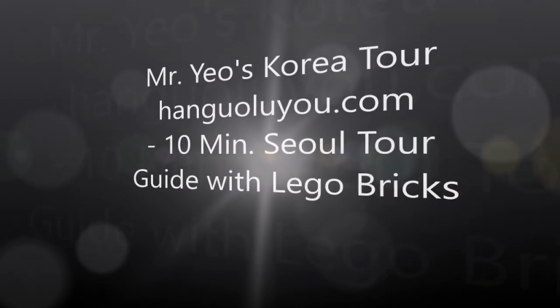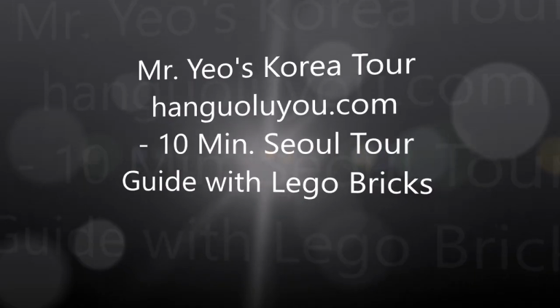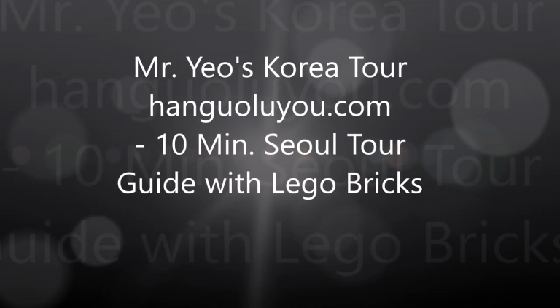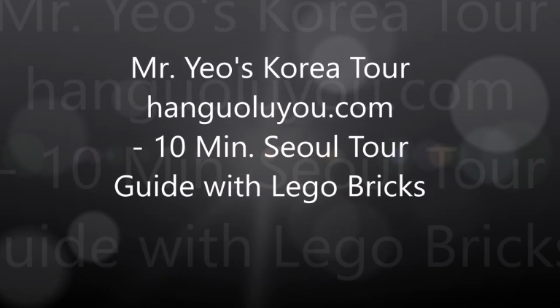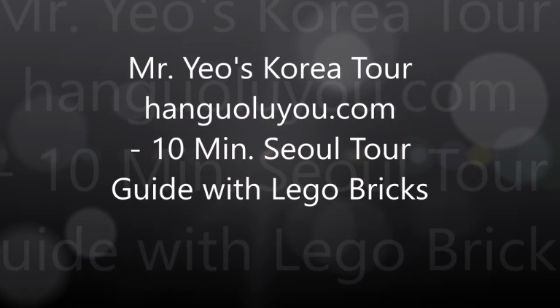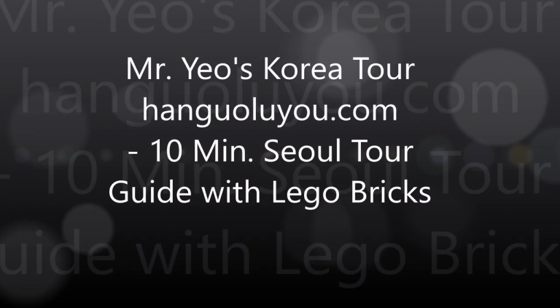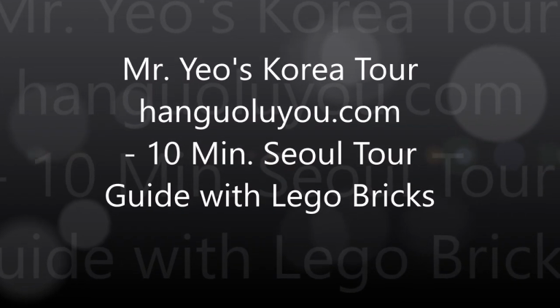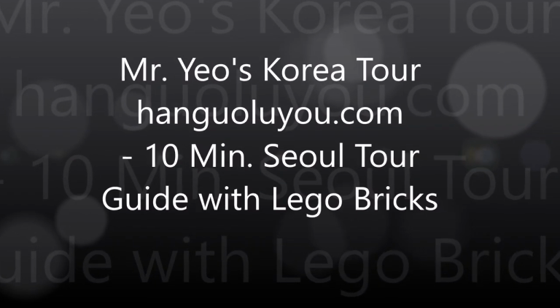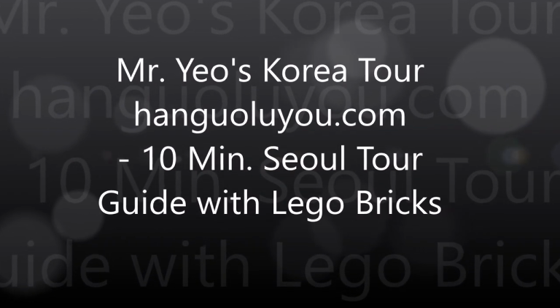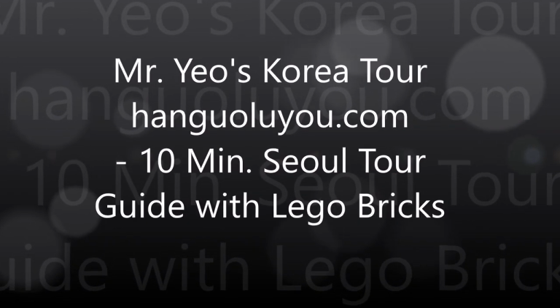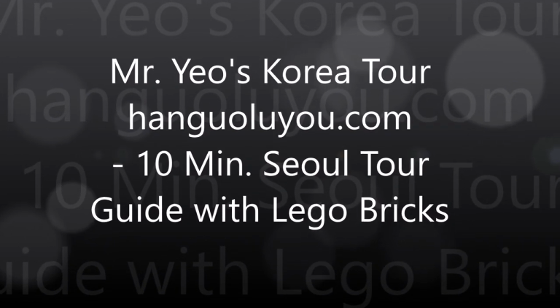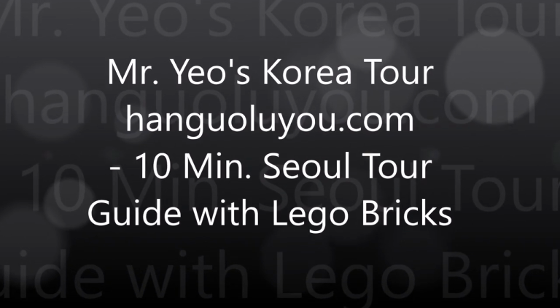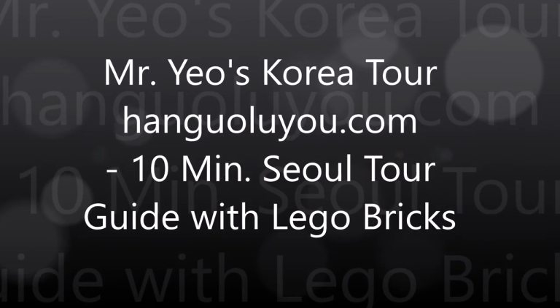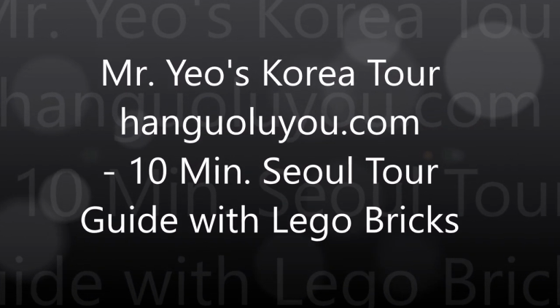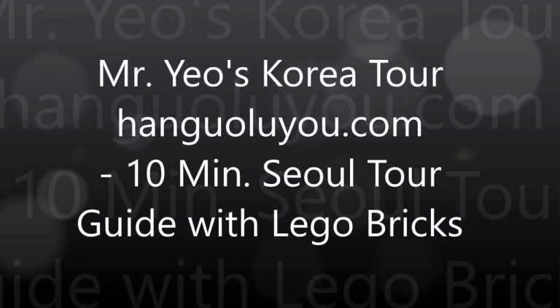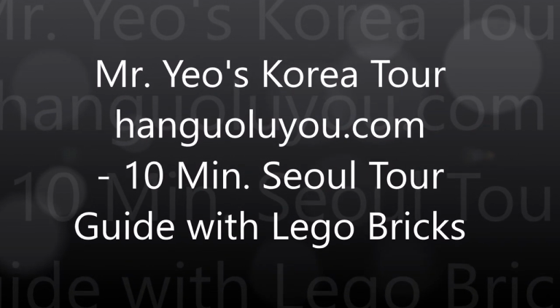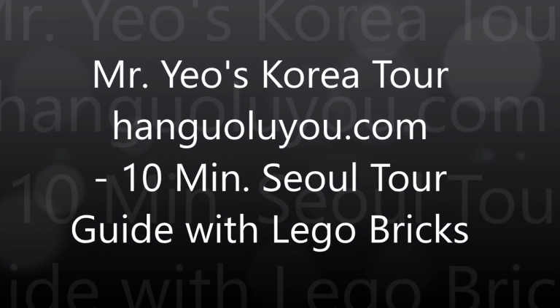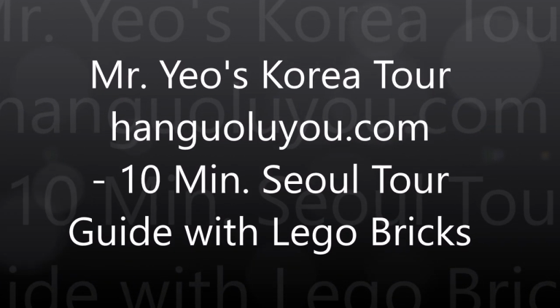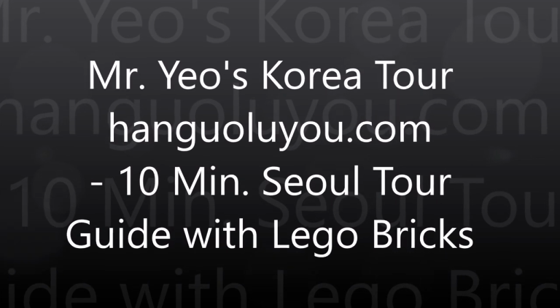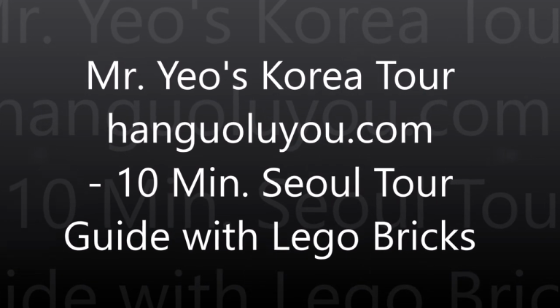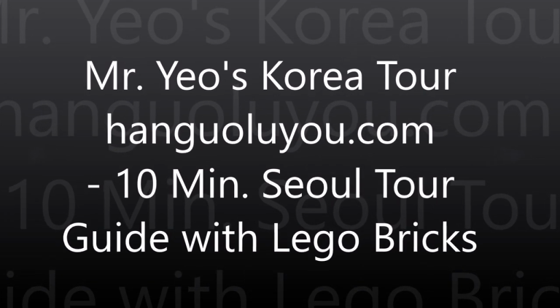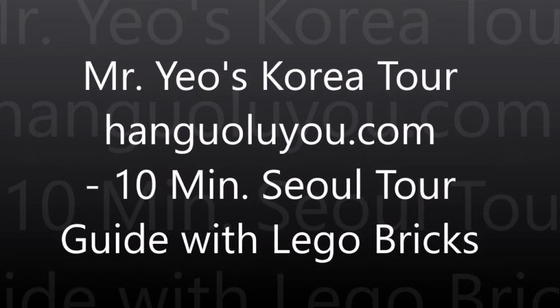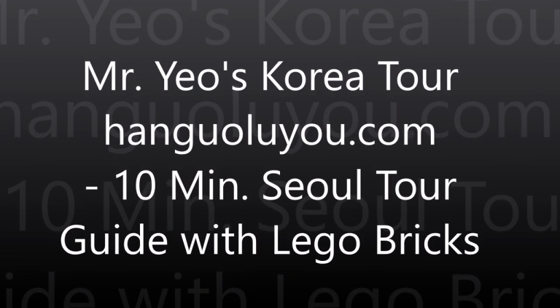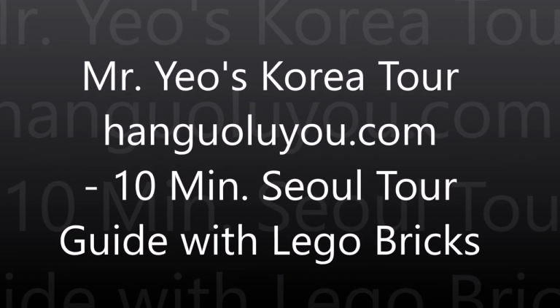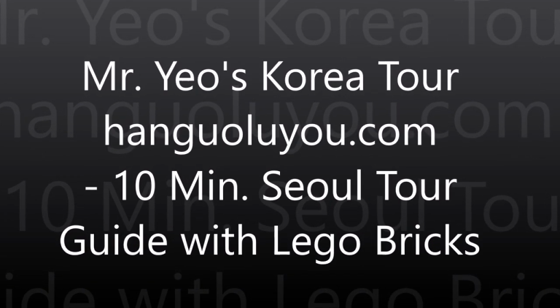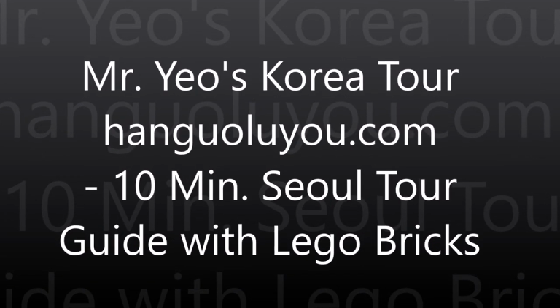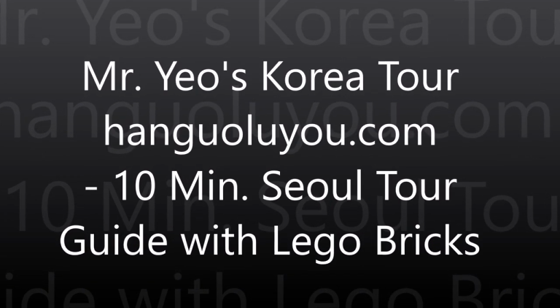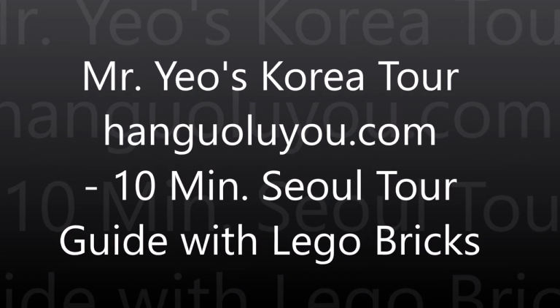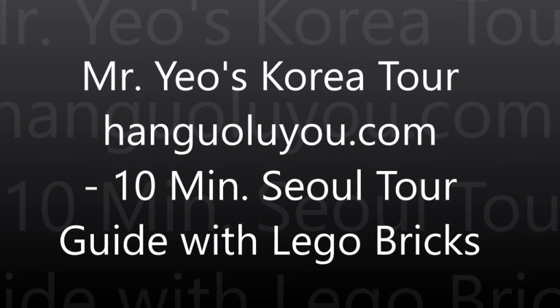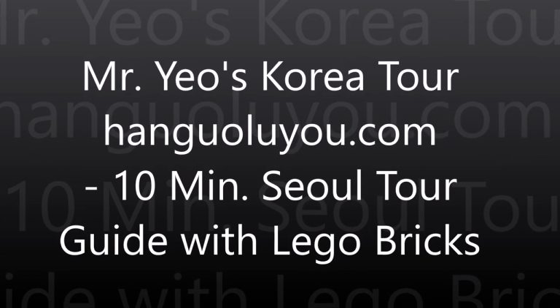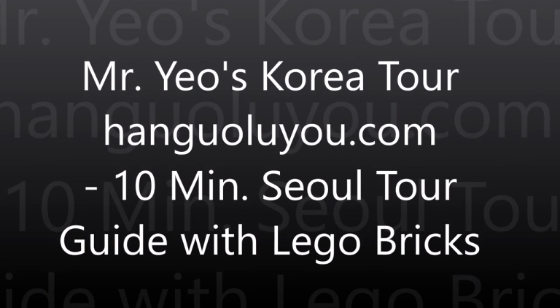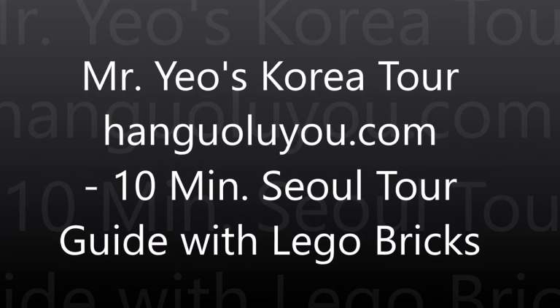Mr. Yeo's creator, HanguoRio.com — 10-minute Seoul tour guide with Lego bricks.